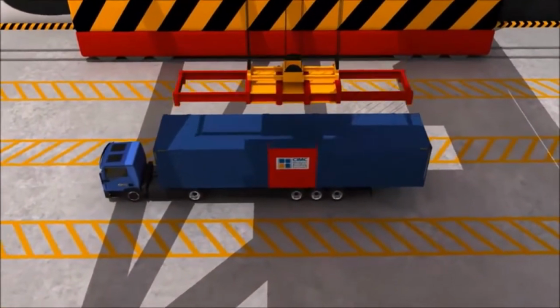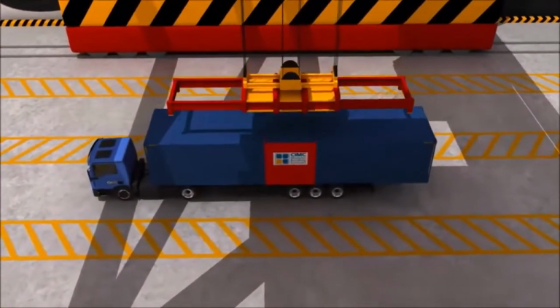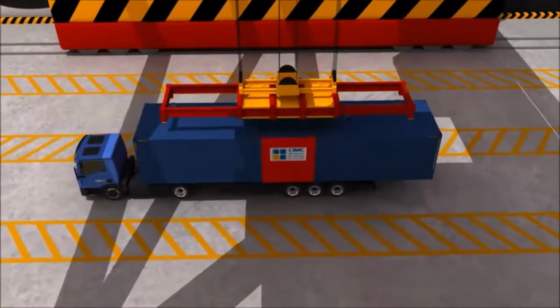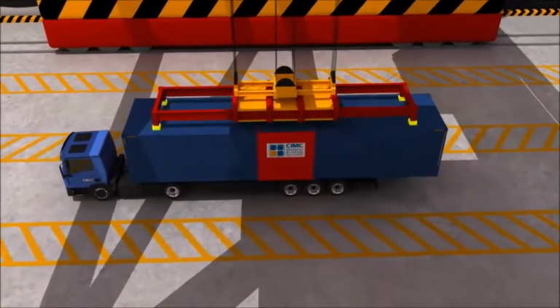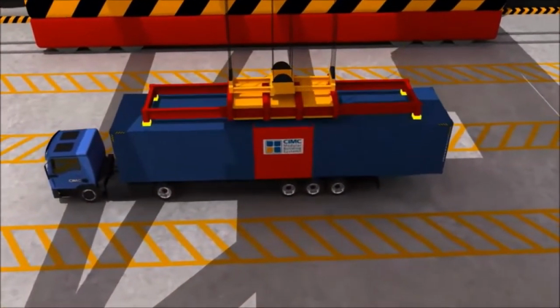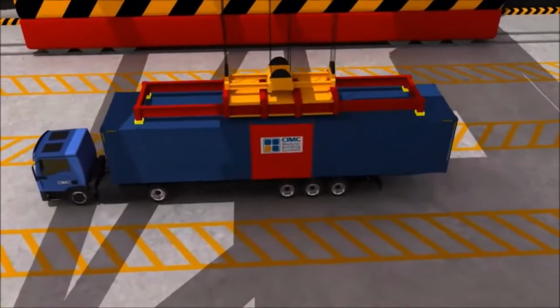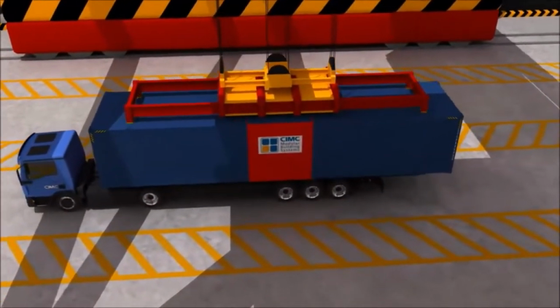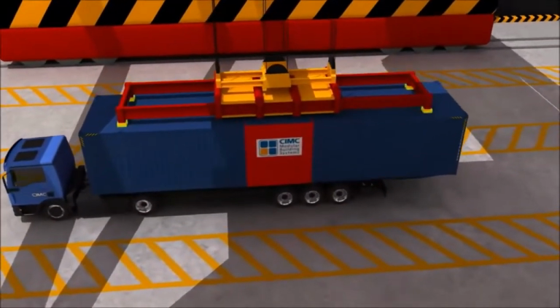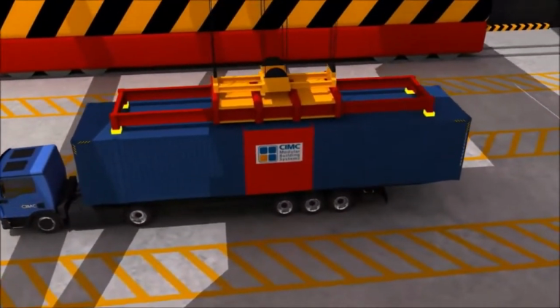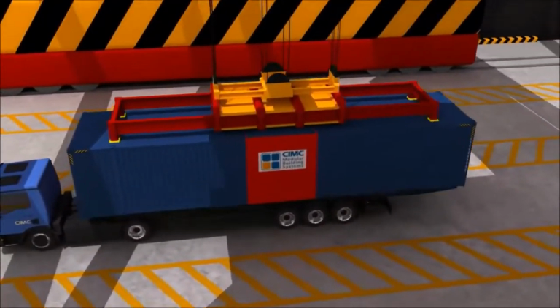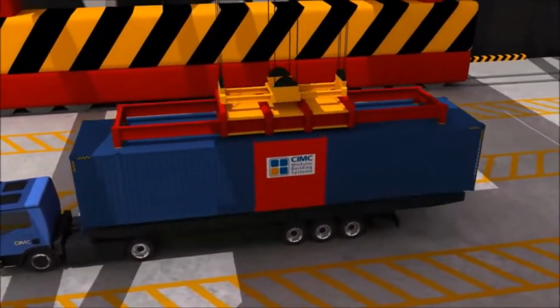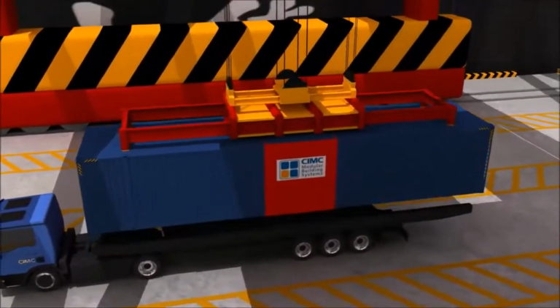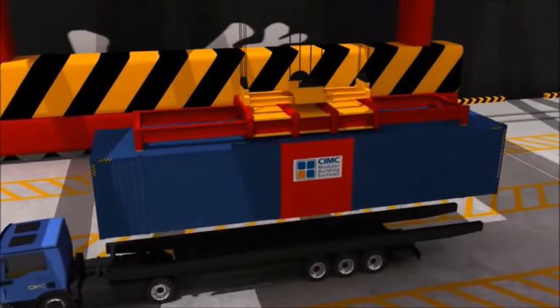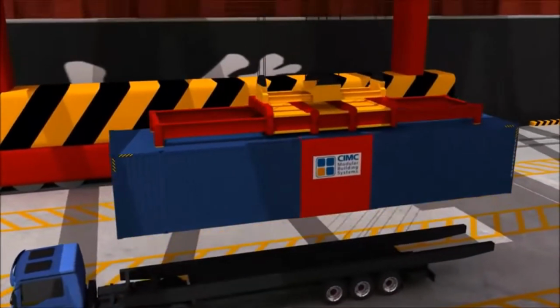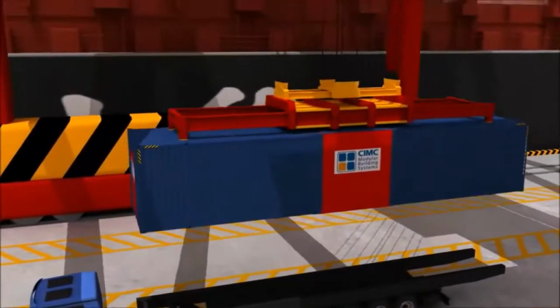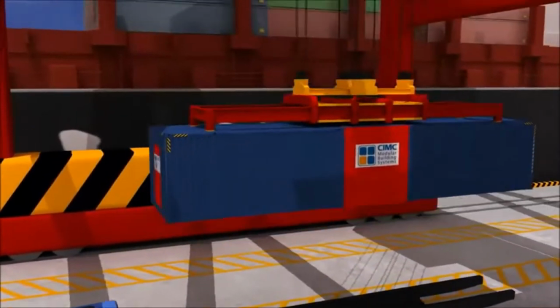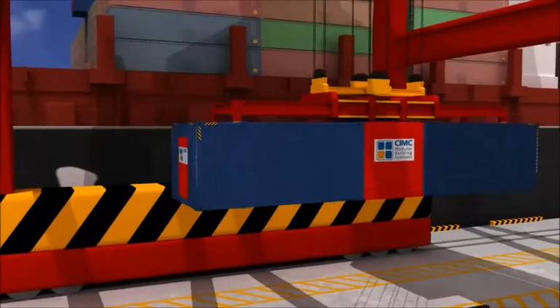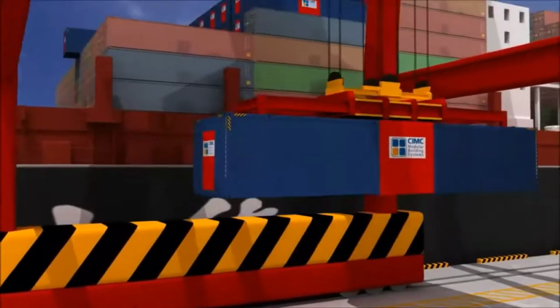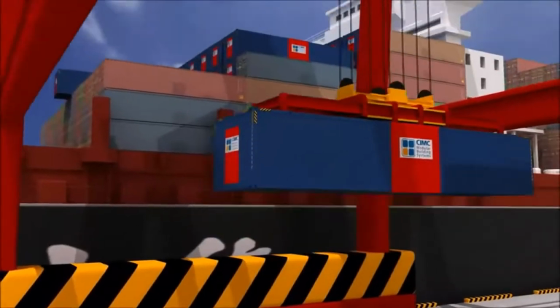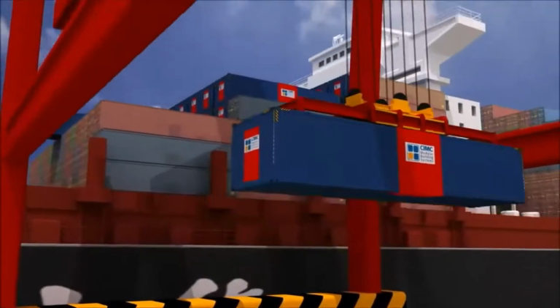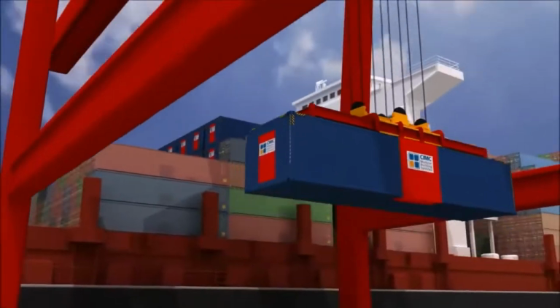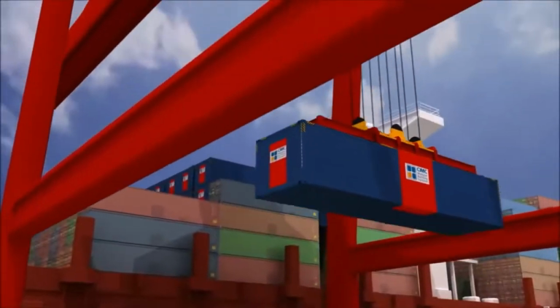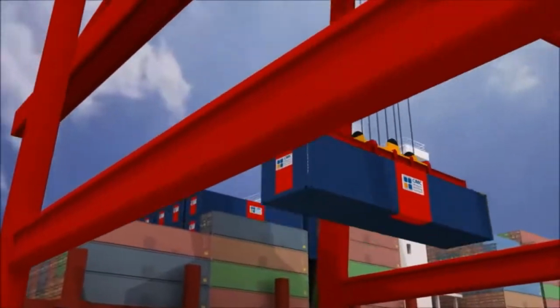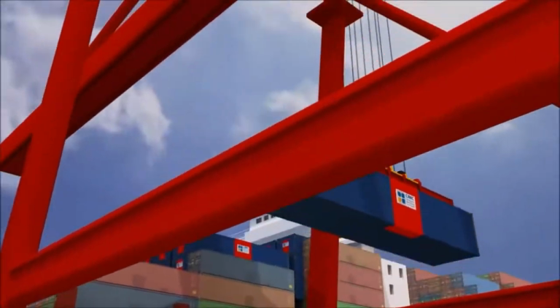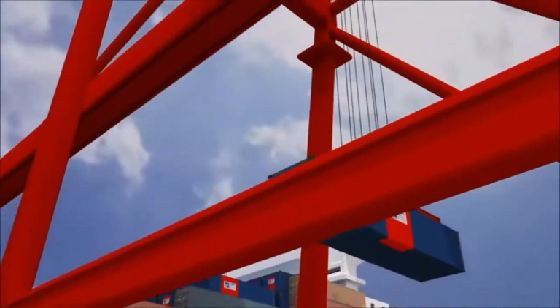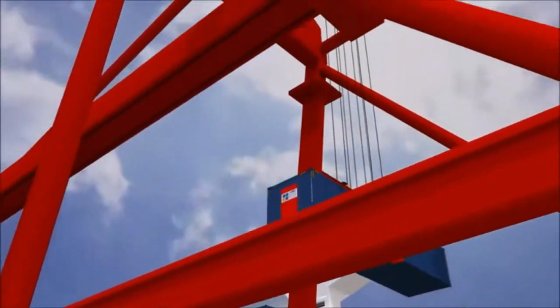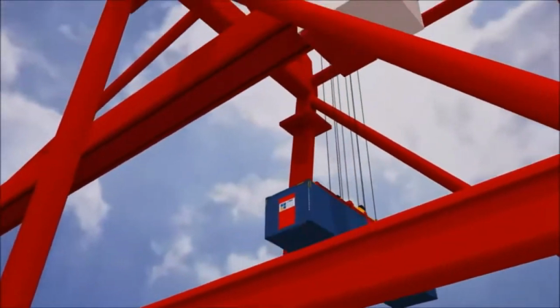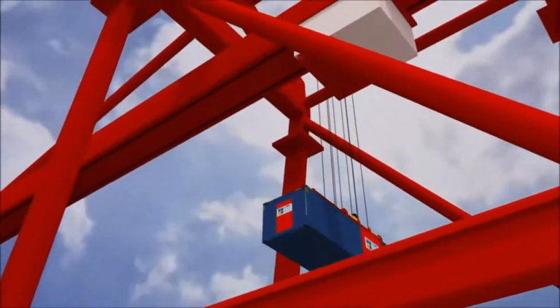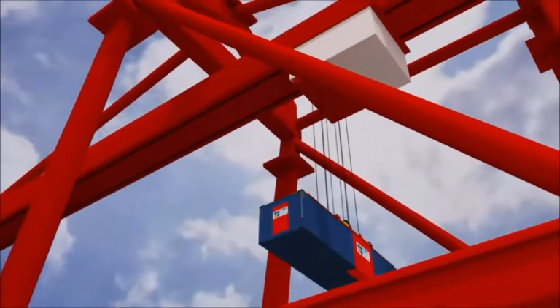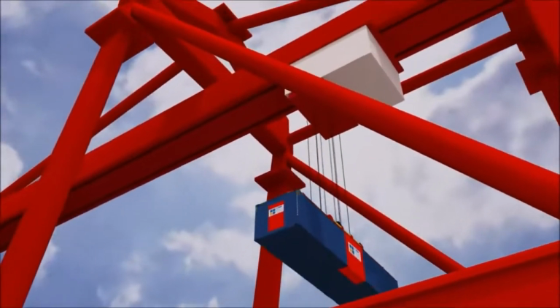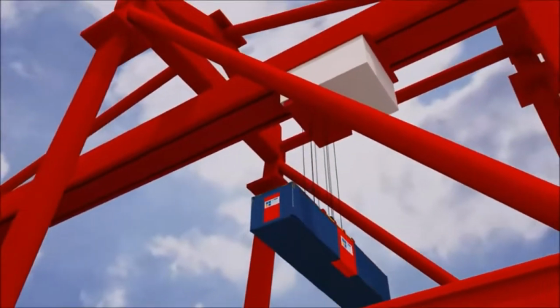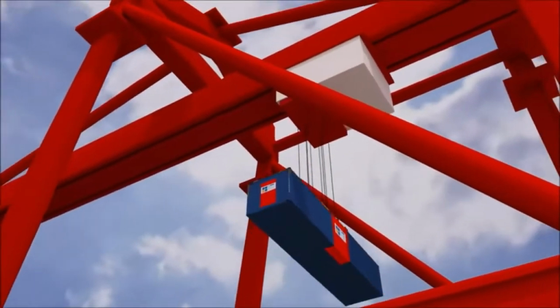We are now putting them on the ships, ready for transportation to the UK.